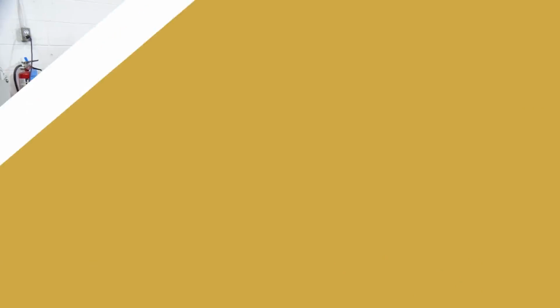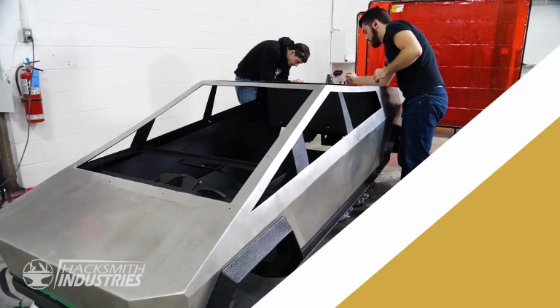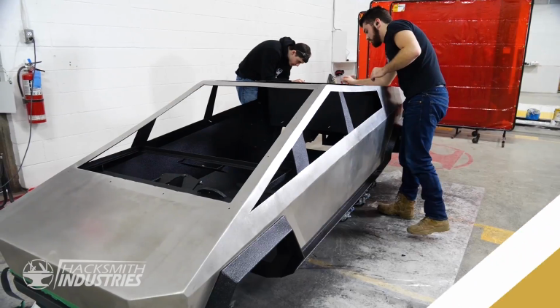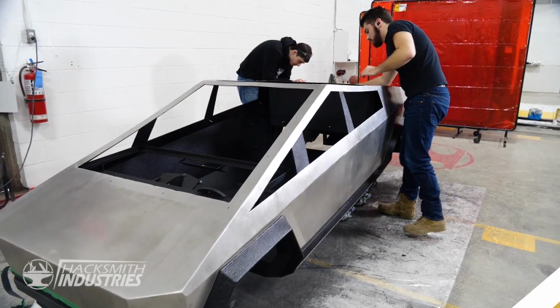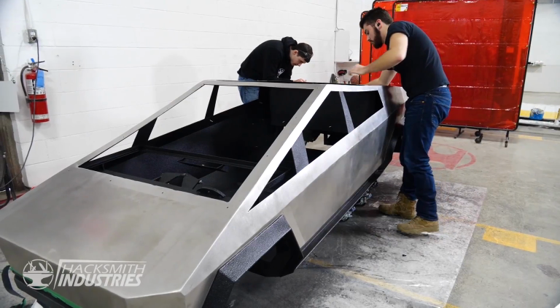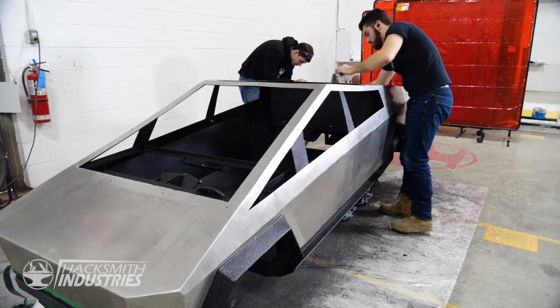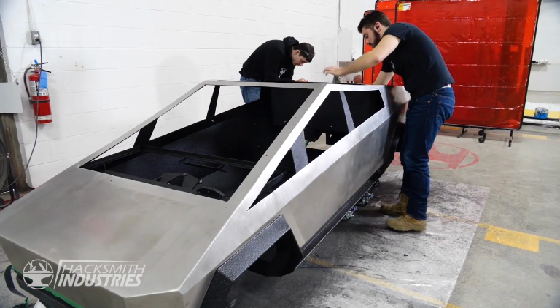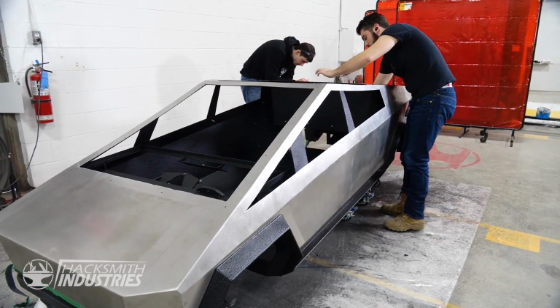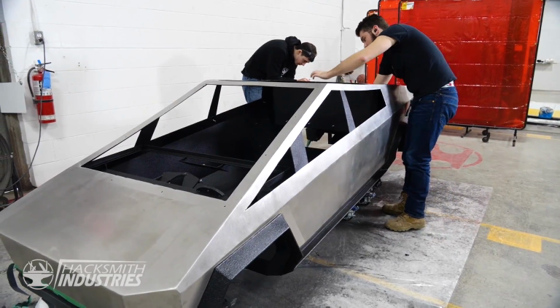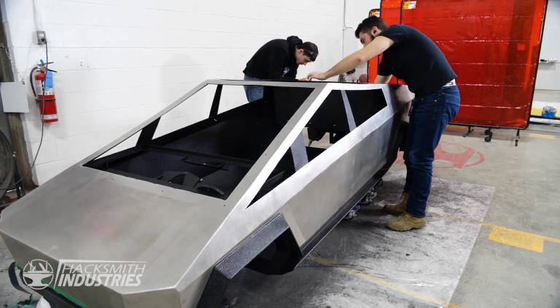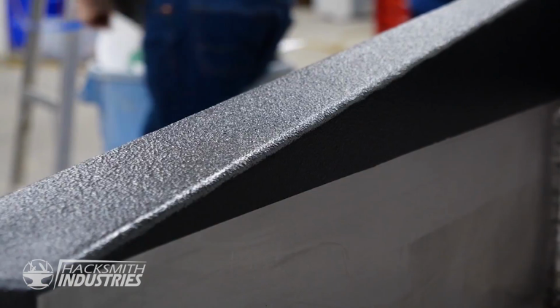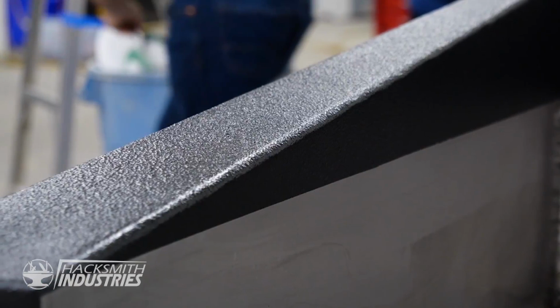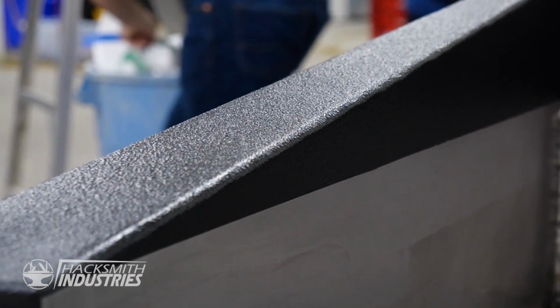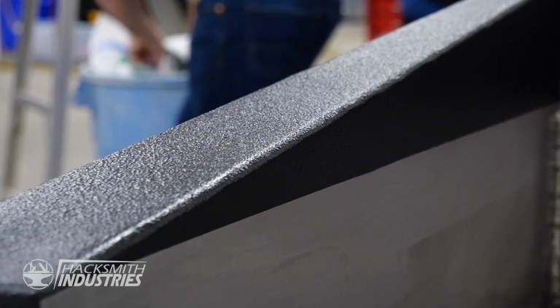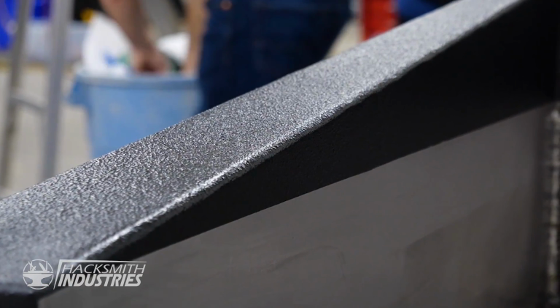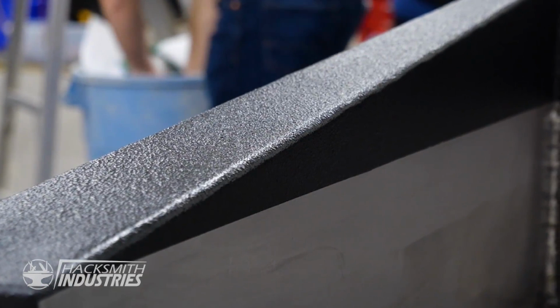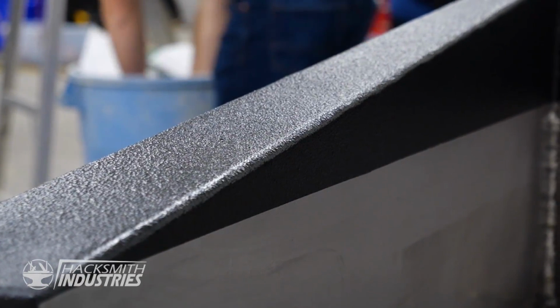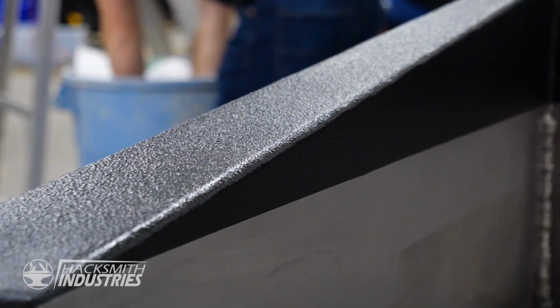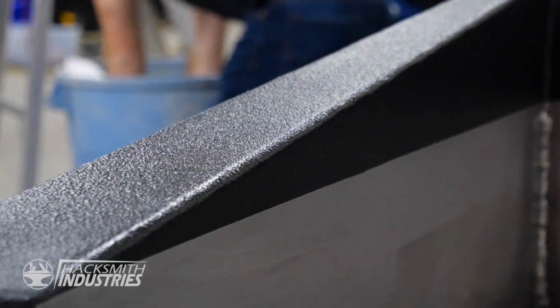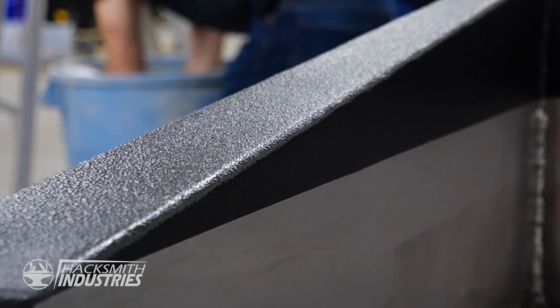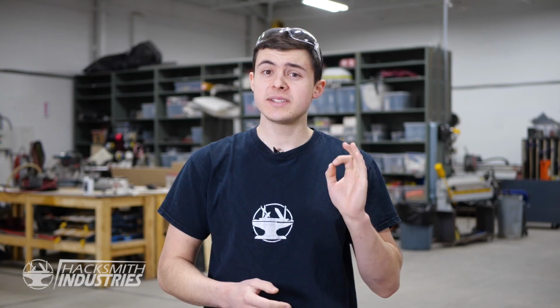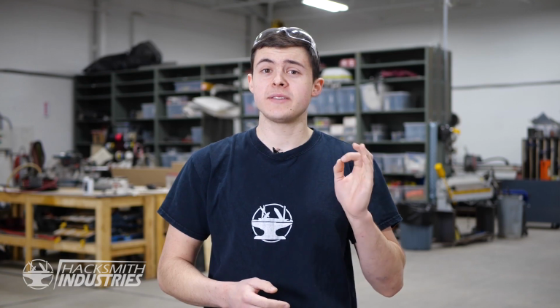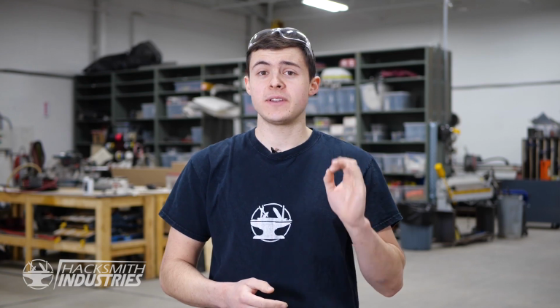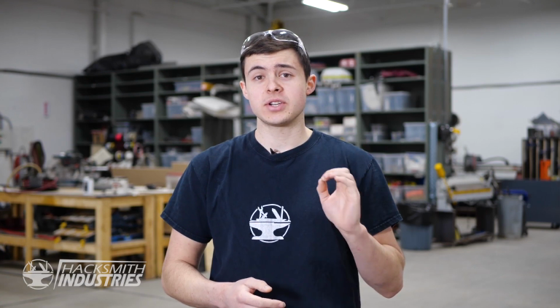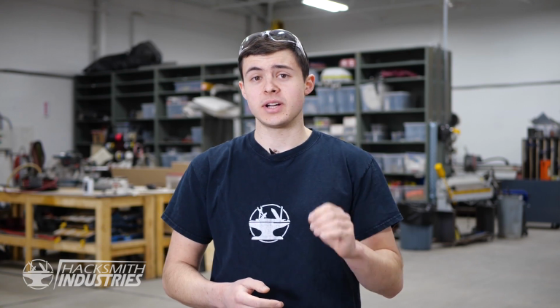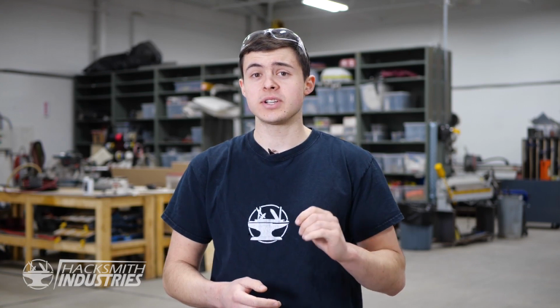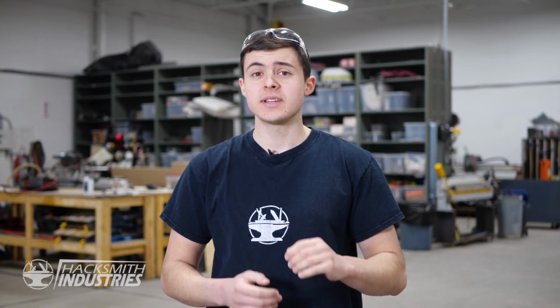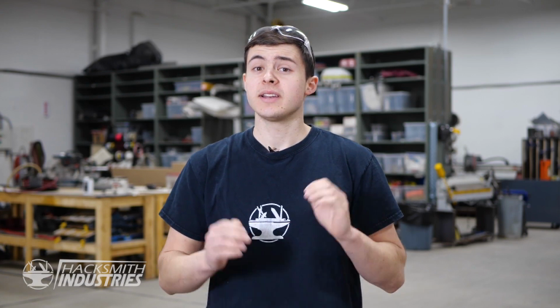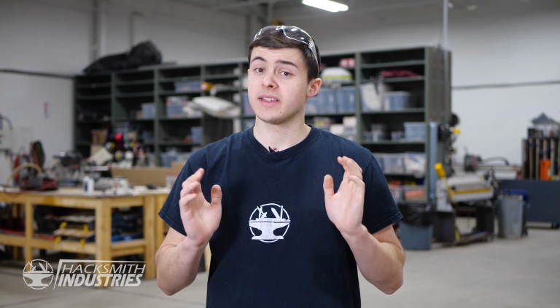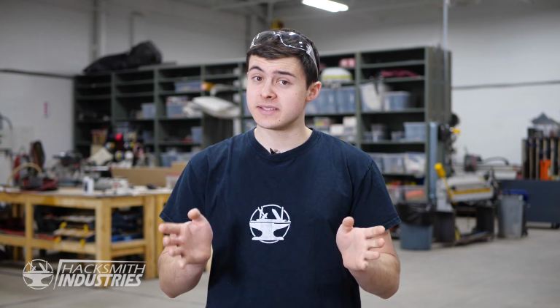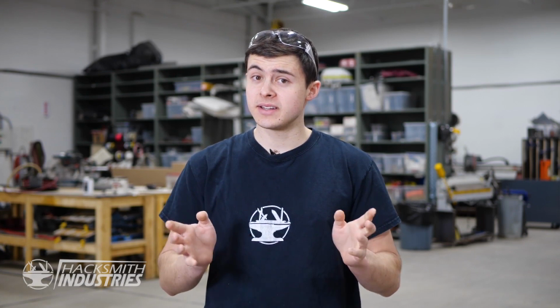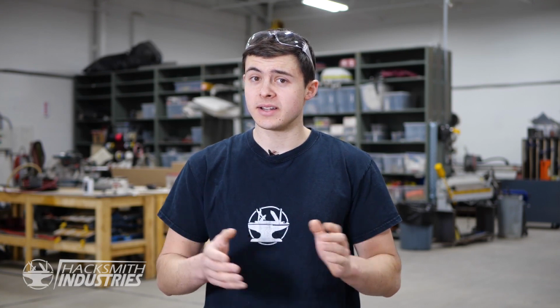Now that we're done painting the interior and trim of the Cybertruck, we just need the finishing touches to get this thing done.